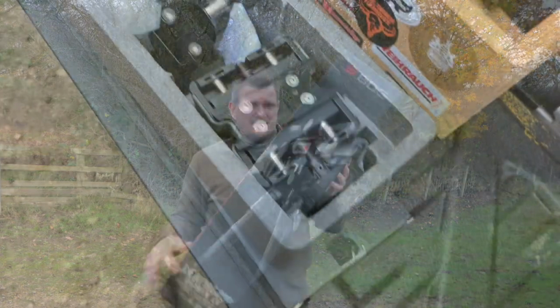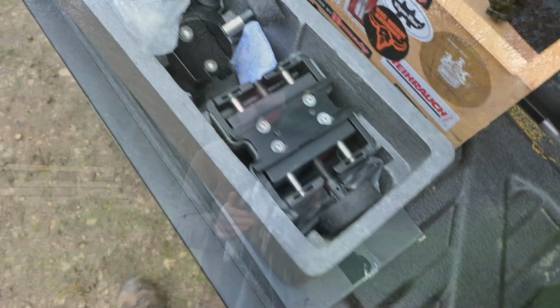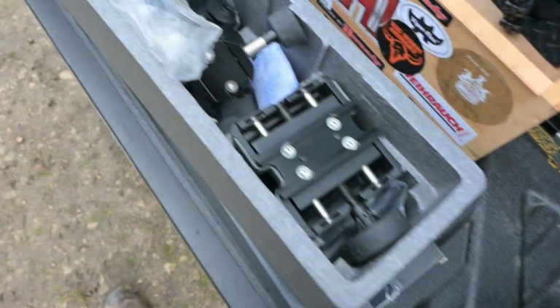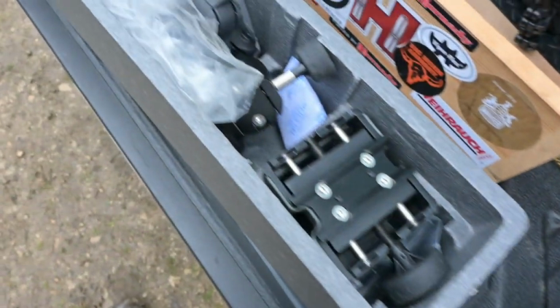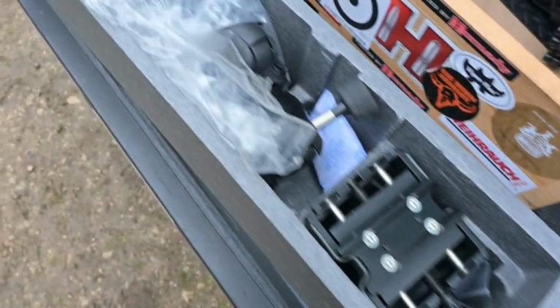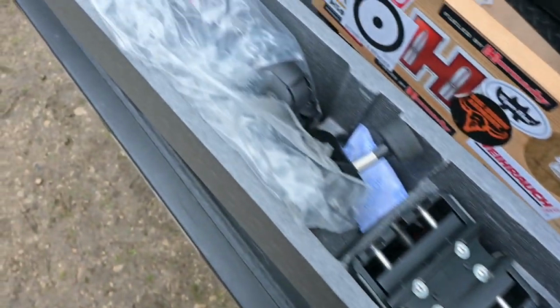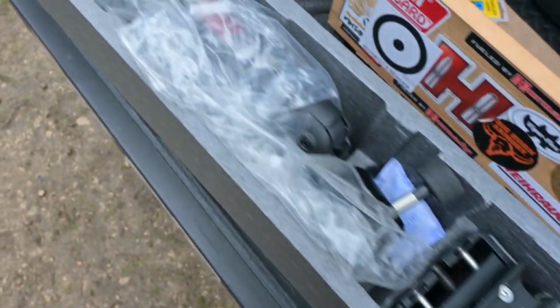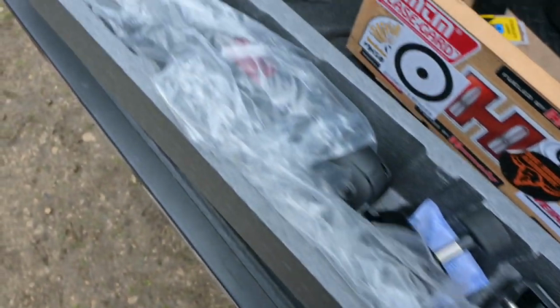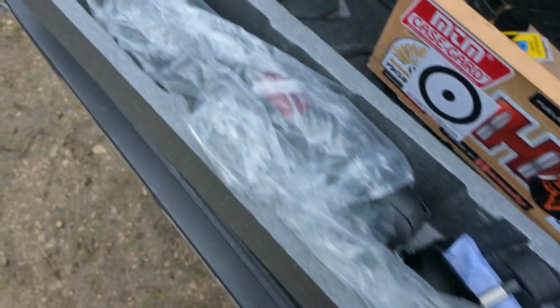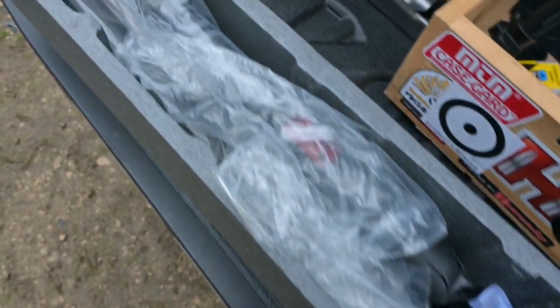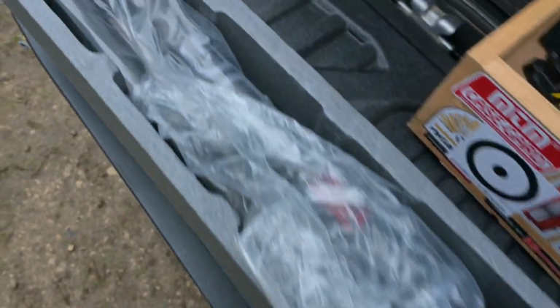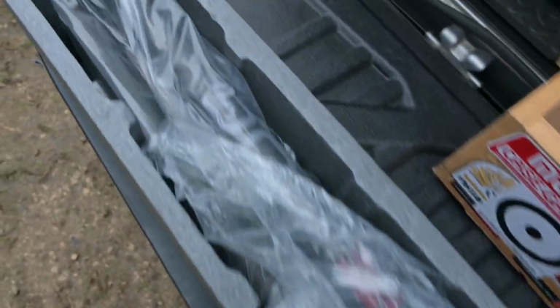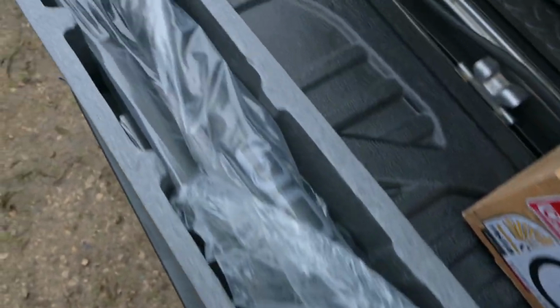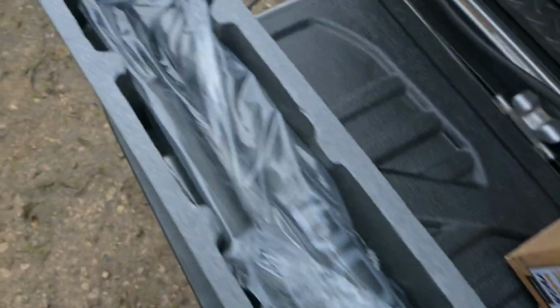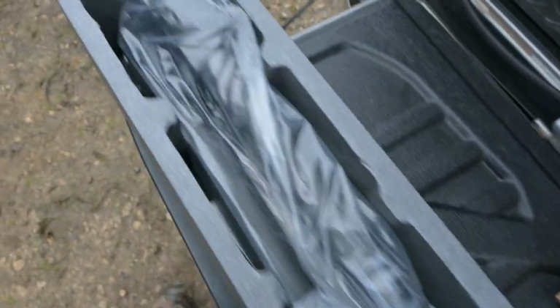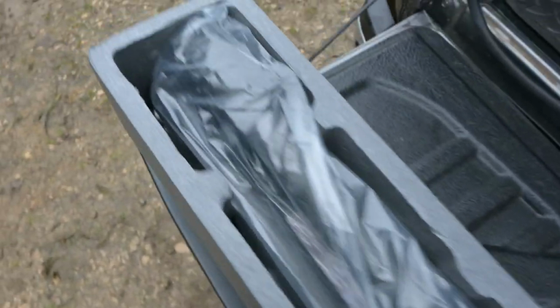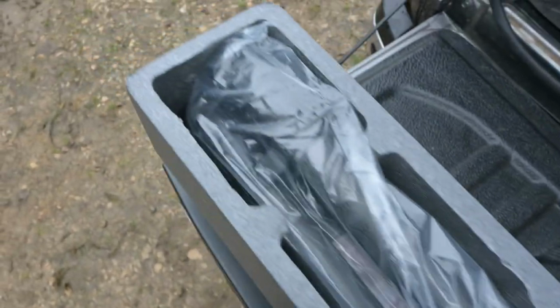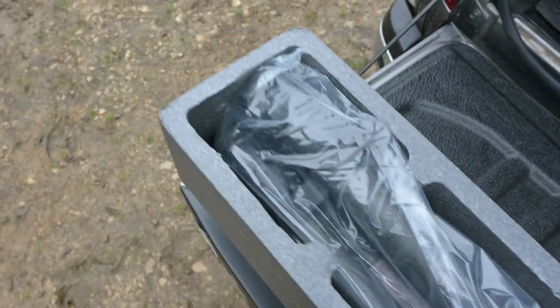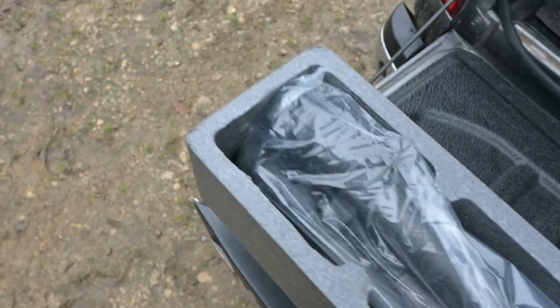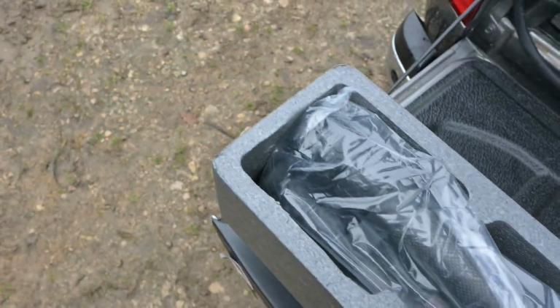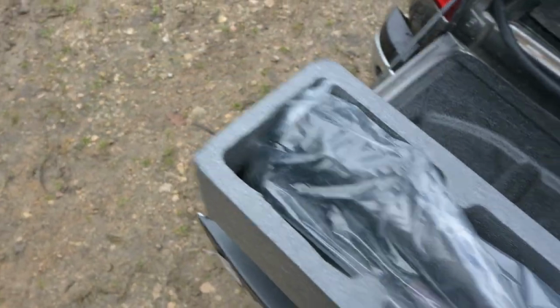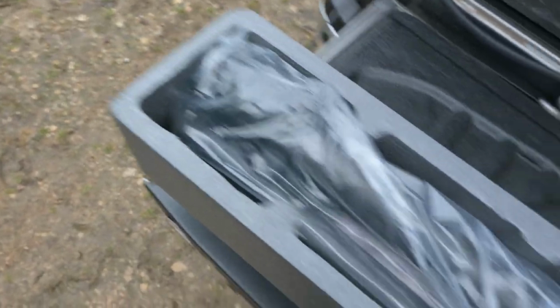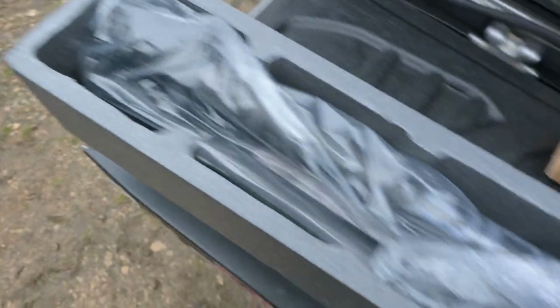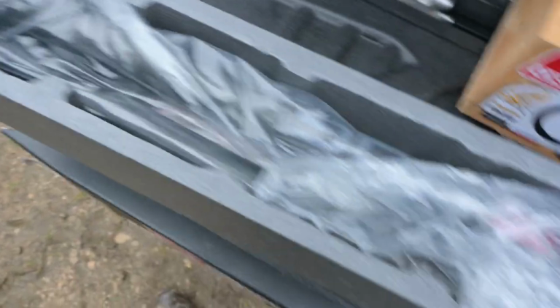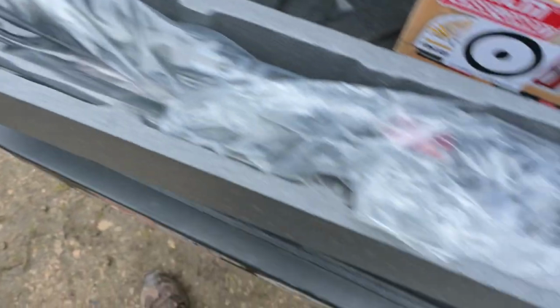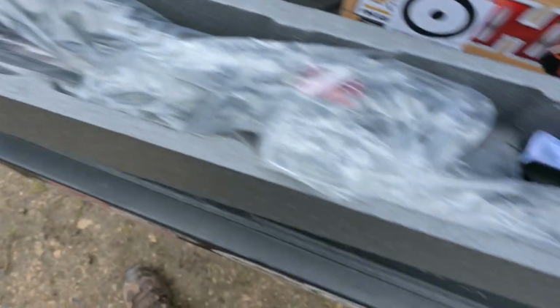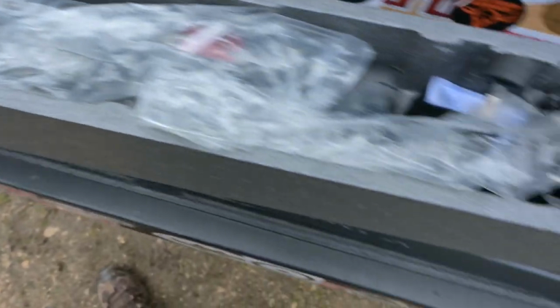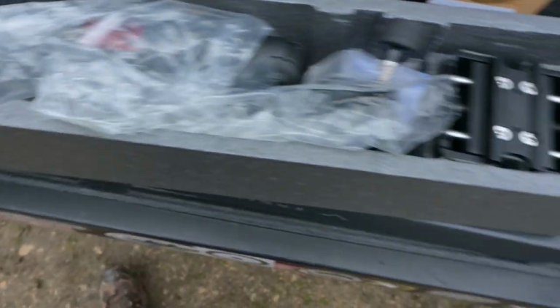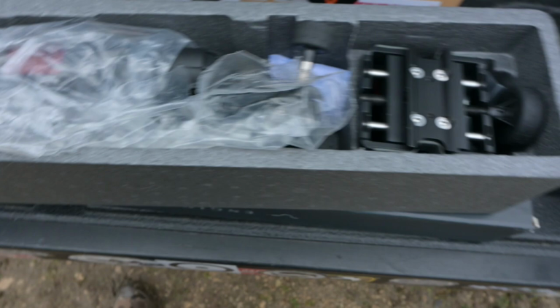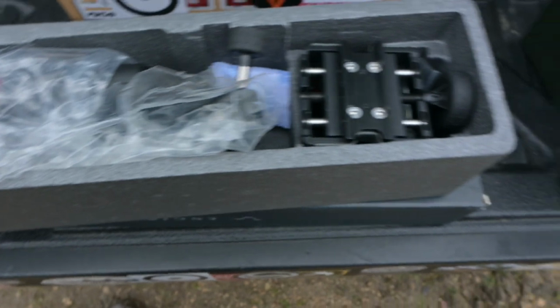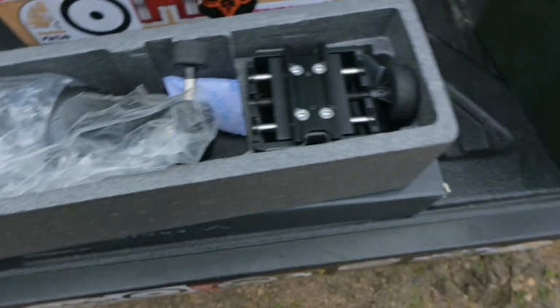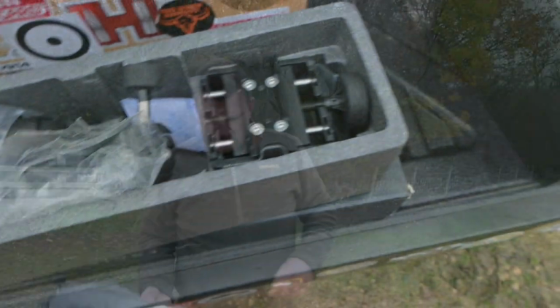Everything's well packaged in a polystyrene sleeve and you also get a carry case, but I'm going to take these out and put them together now.